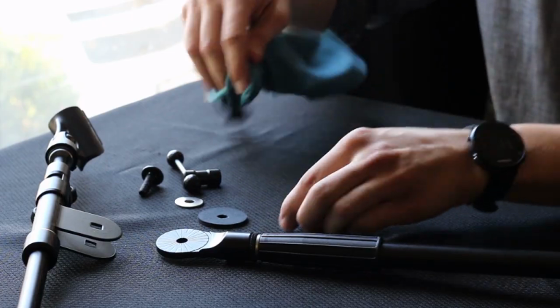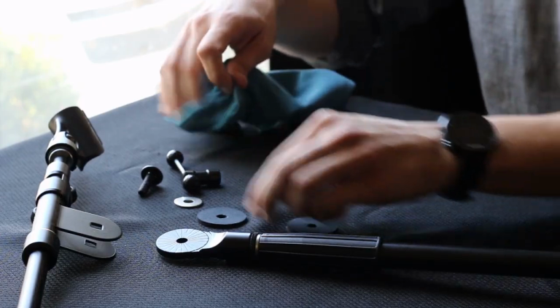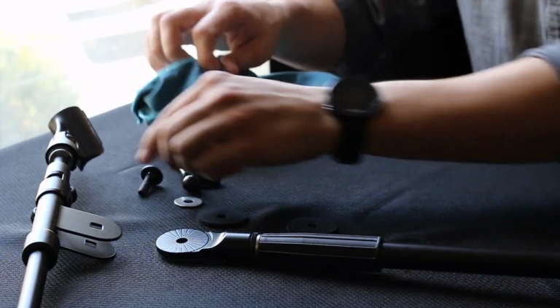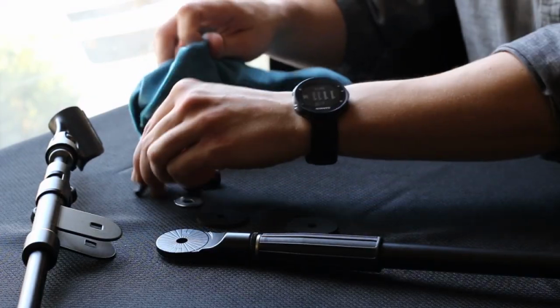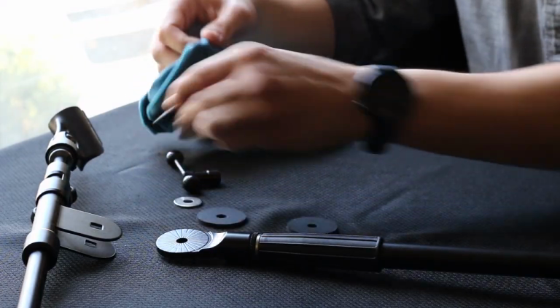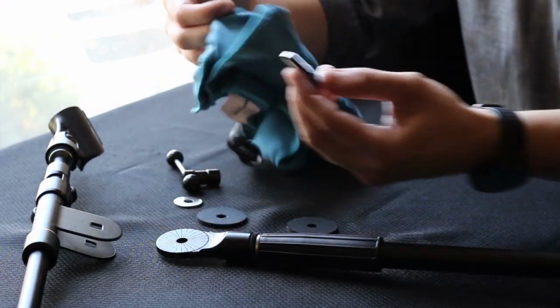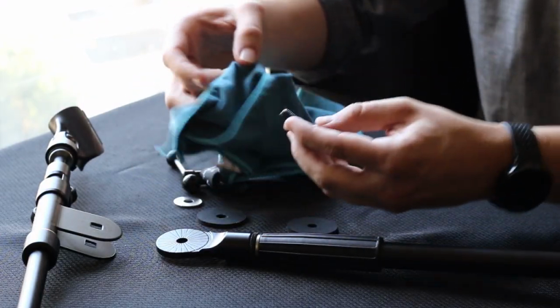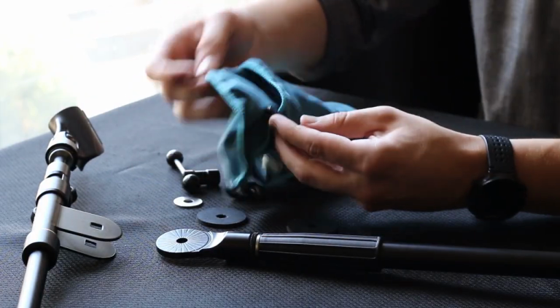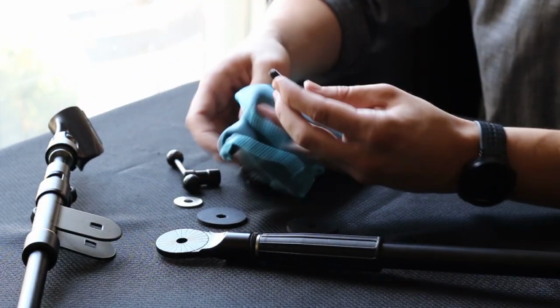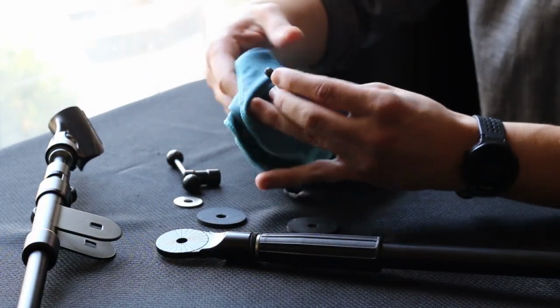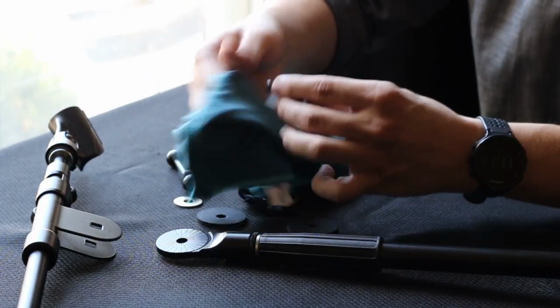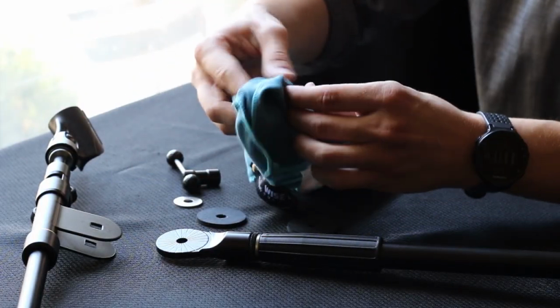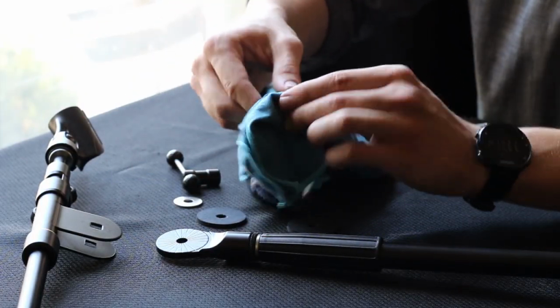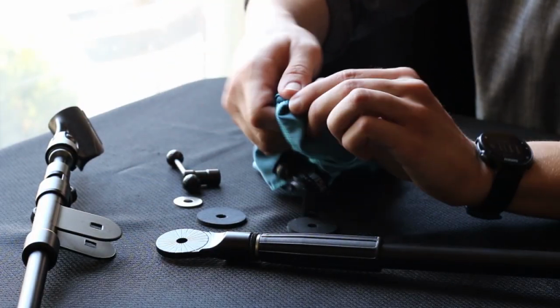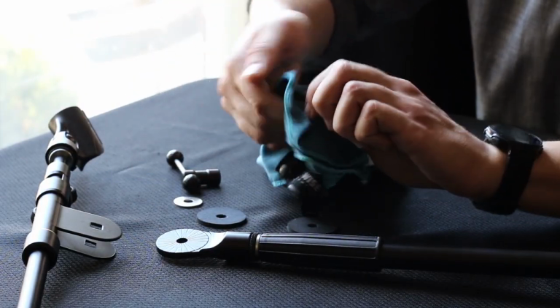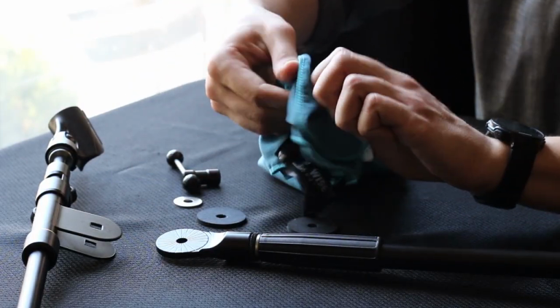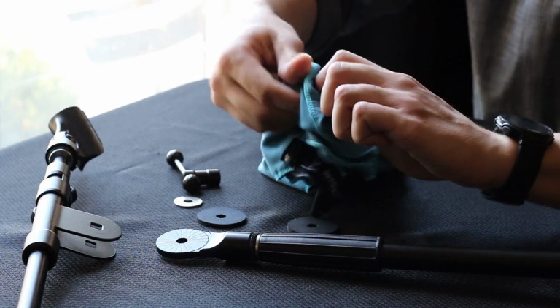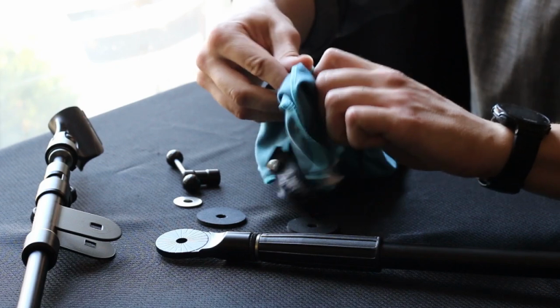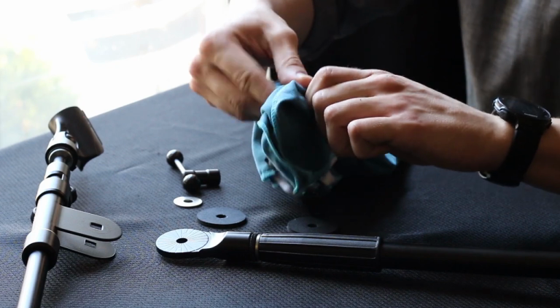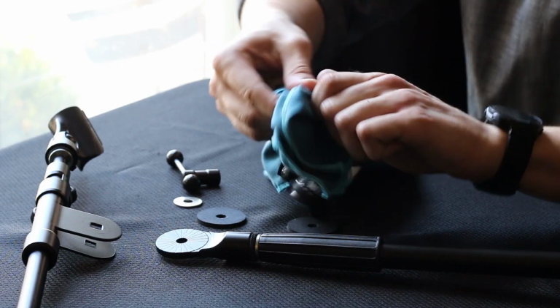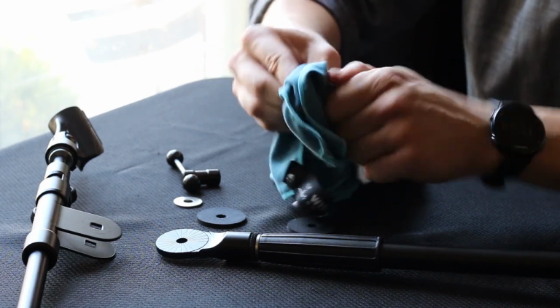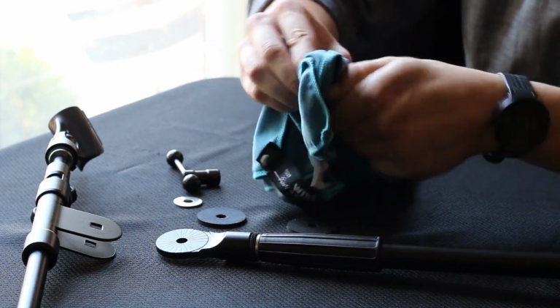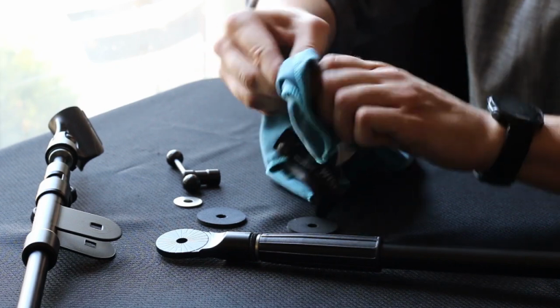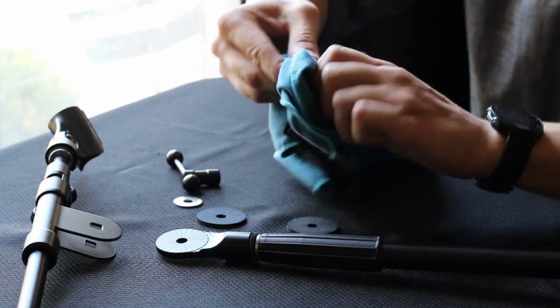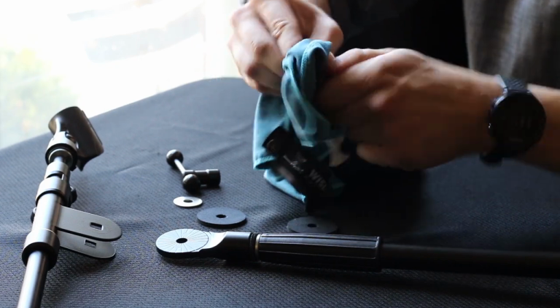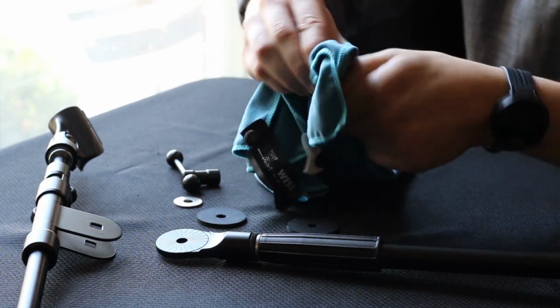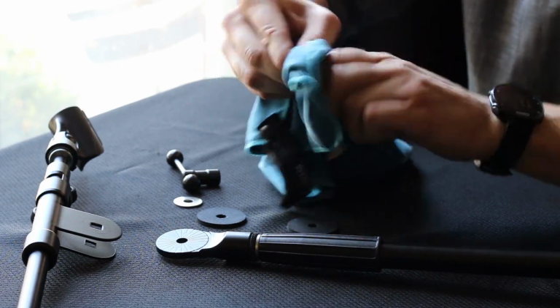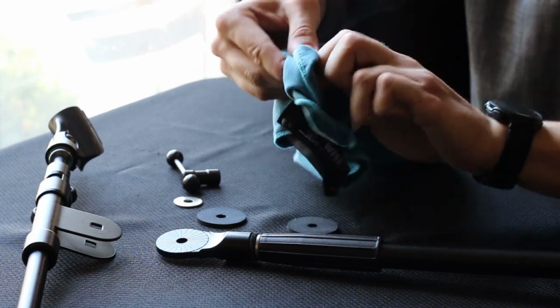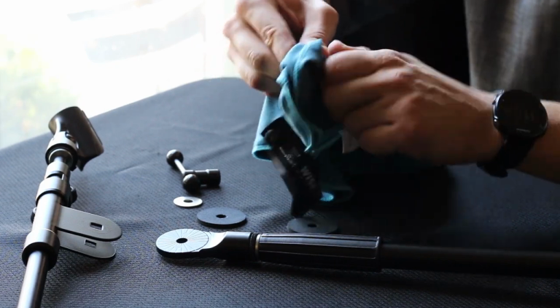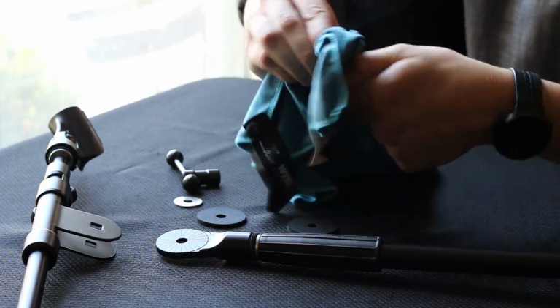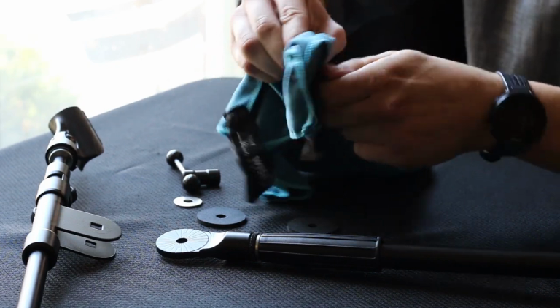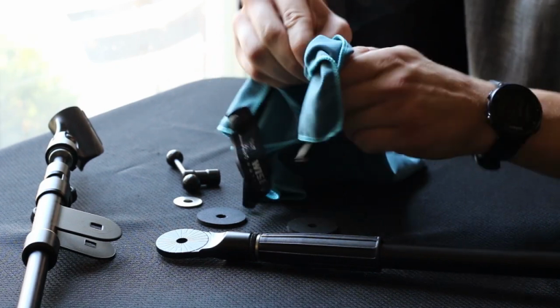It can also be good to give a once over to the threads of the bolt. They often get clogged with dust as well.